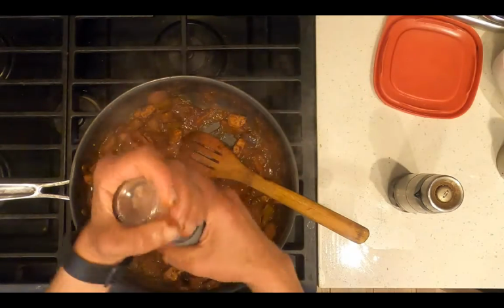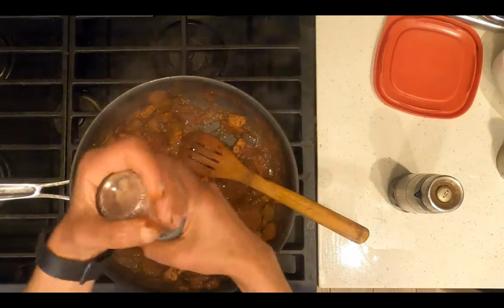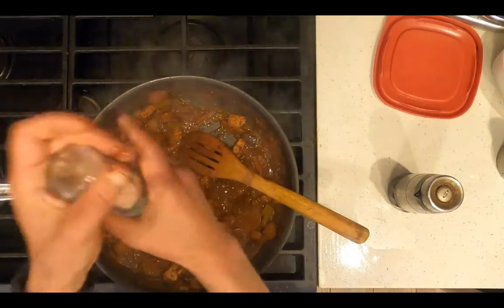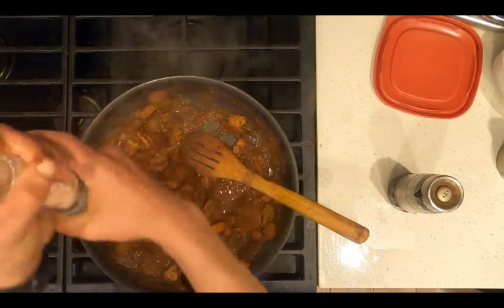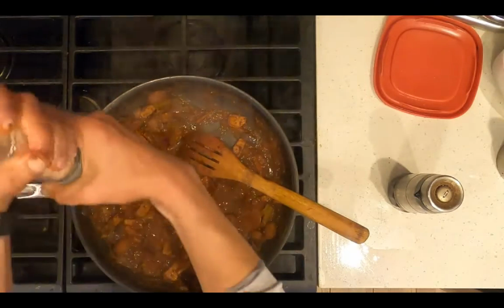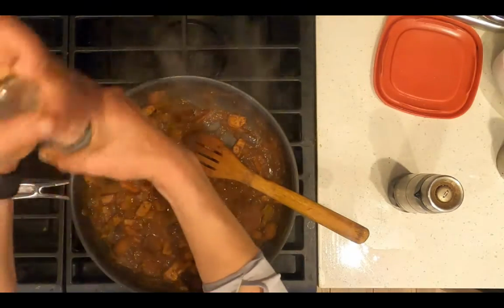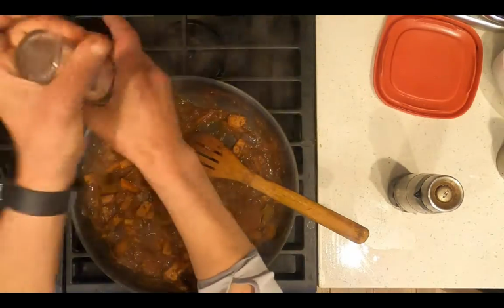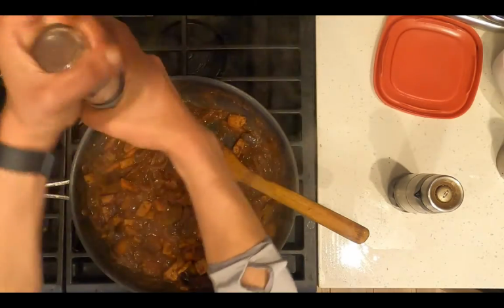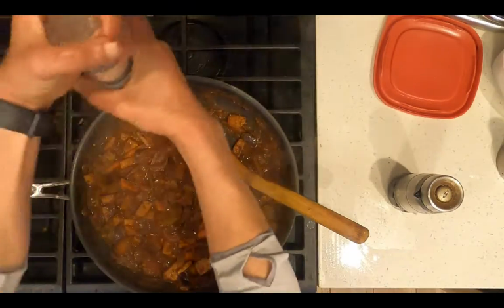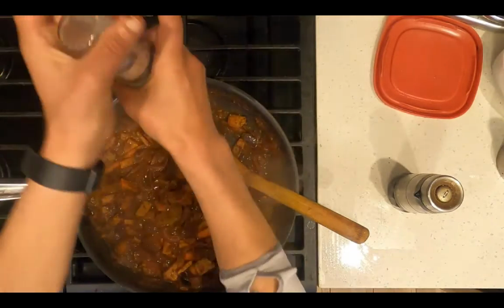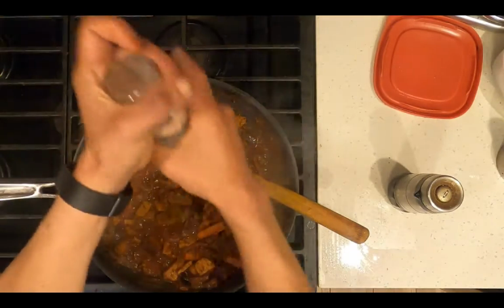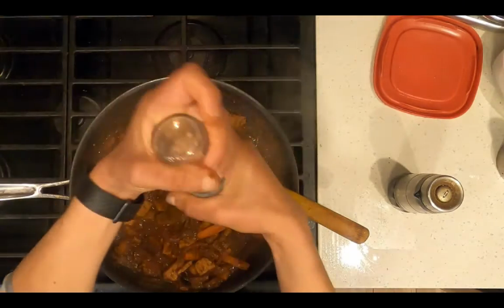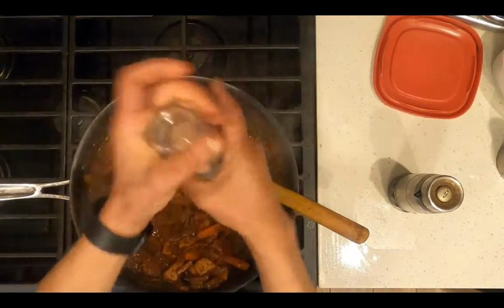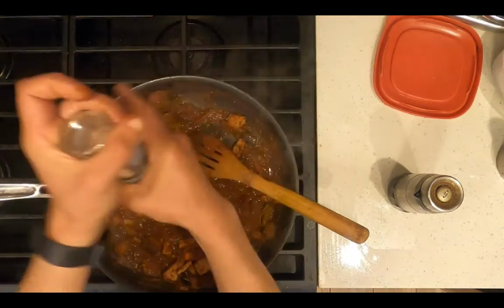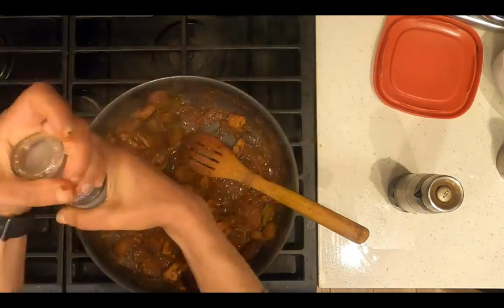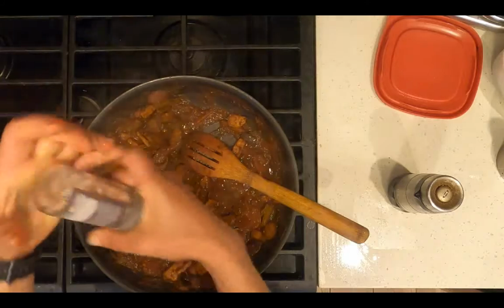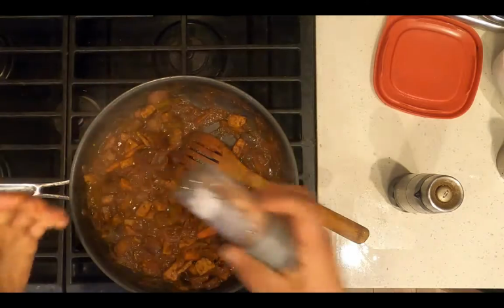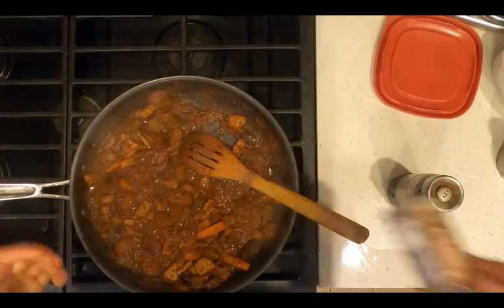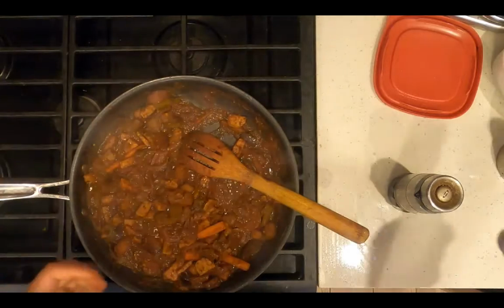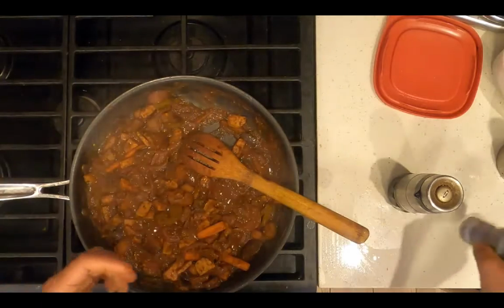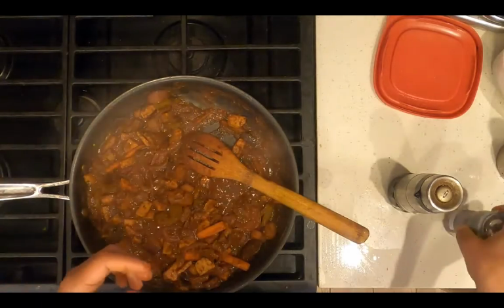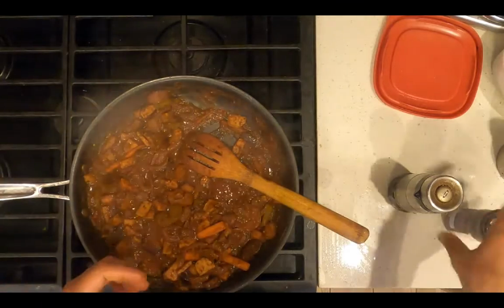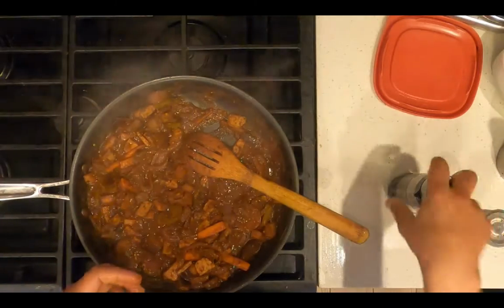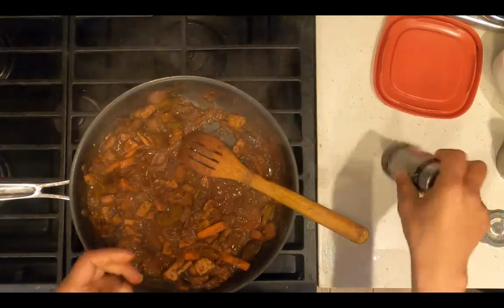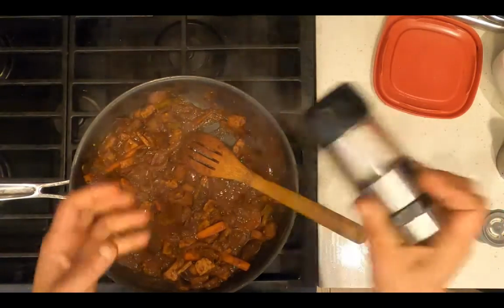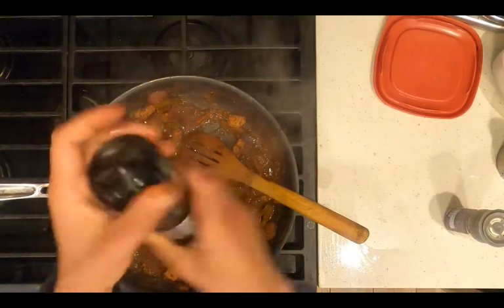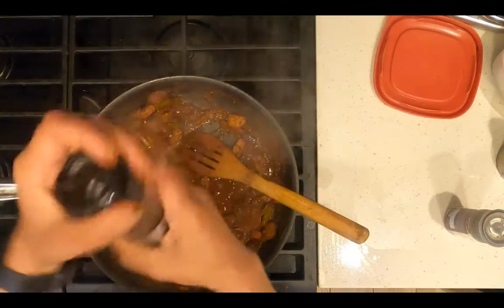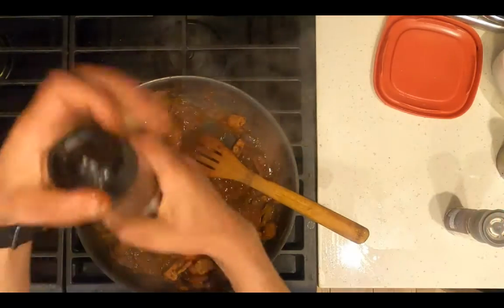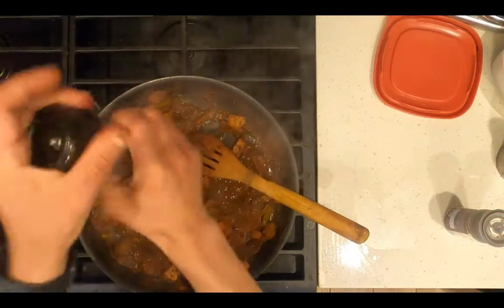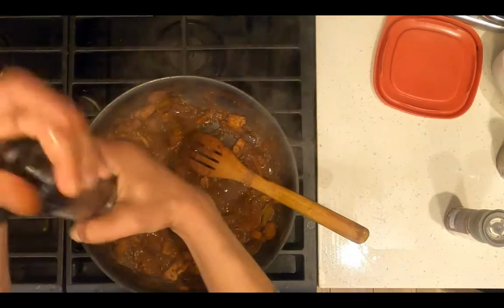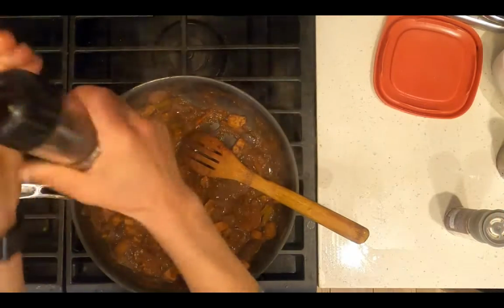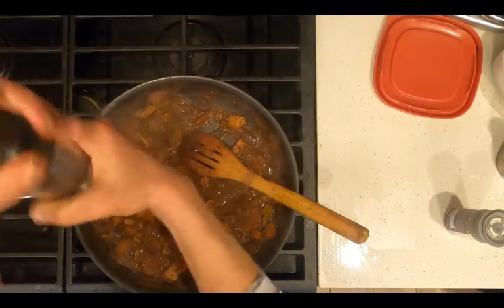It's pretty tasty already — just a little bit of salt. And I like a lot of pepper.